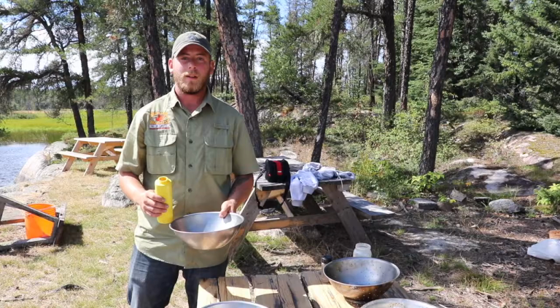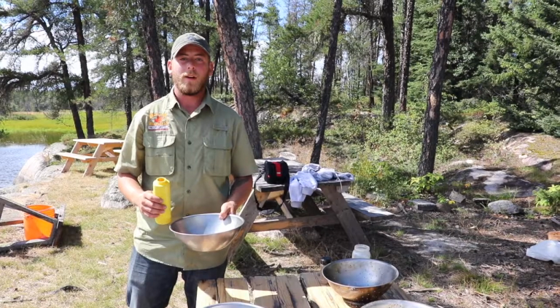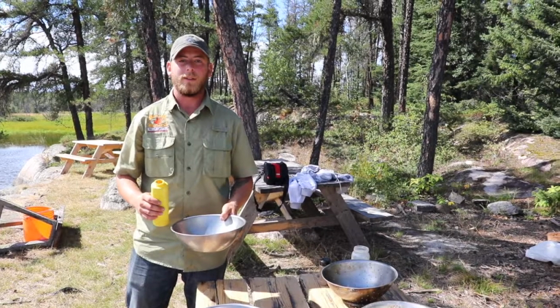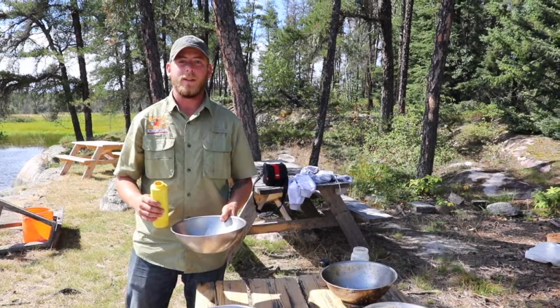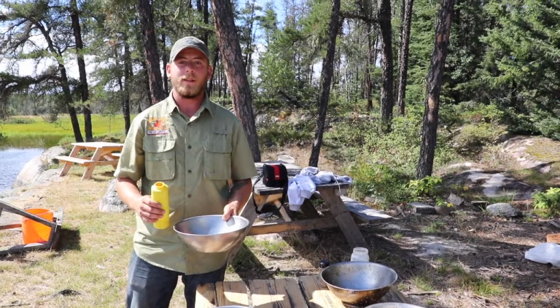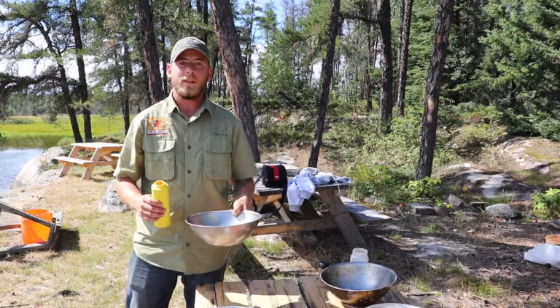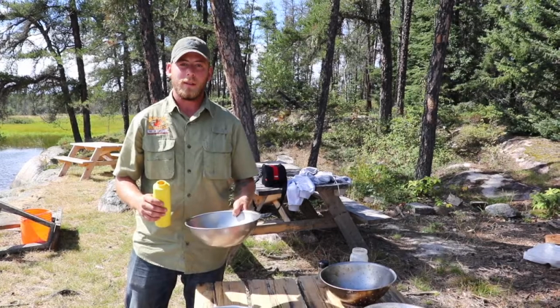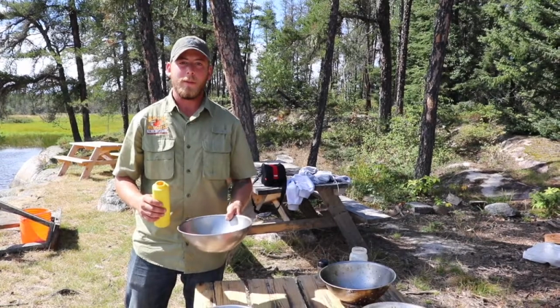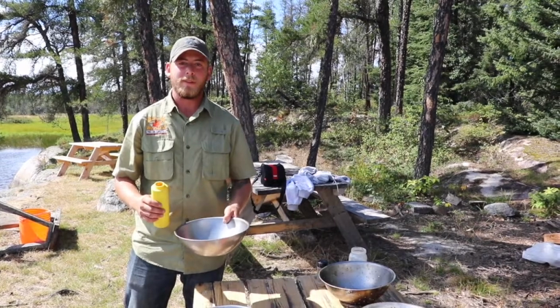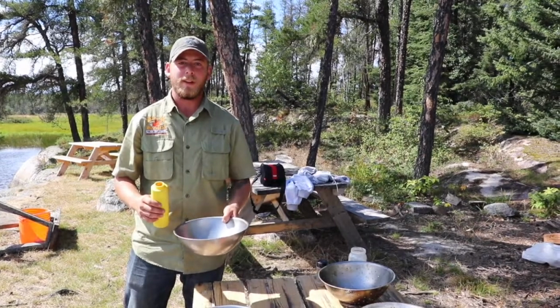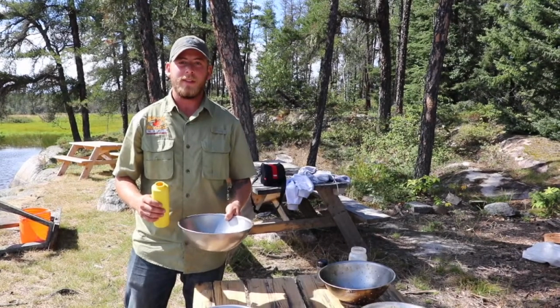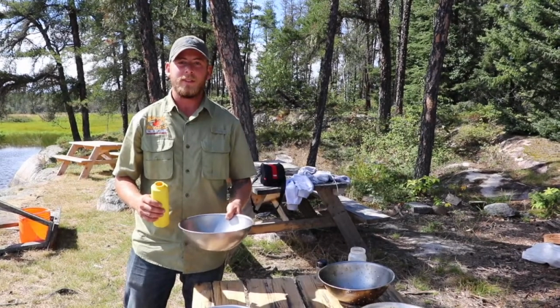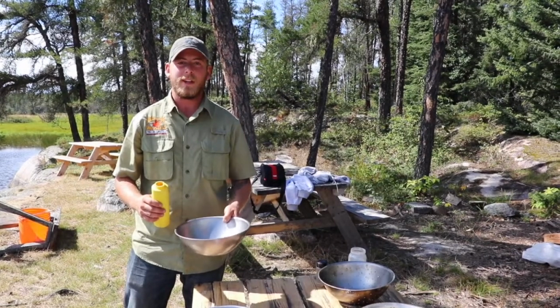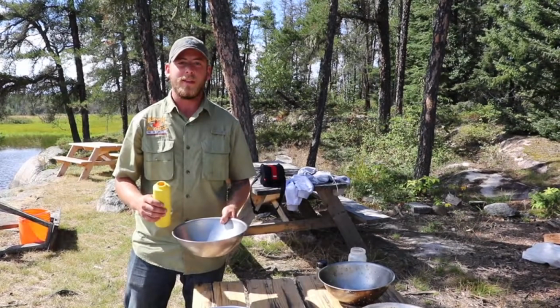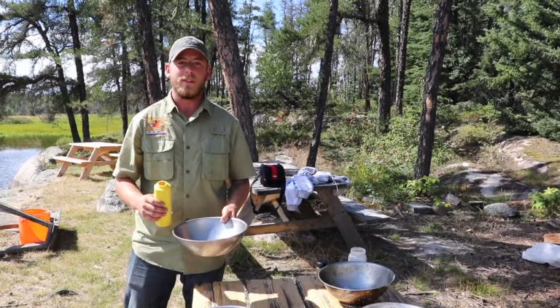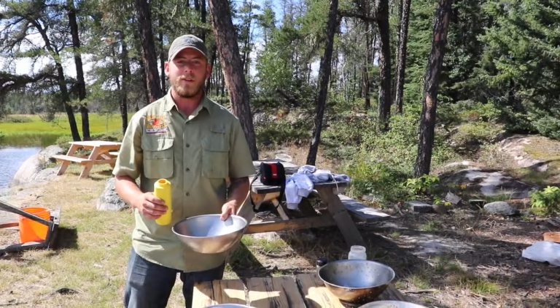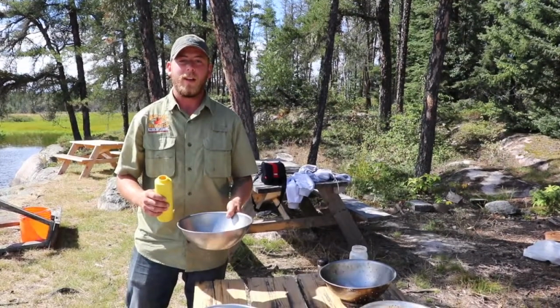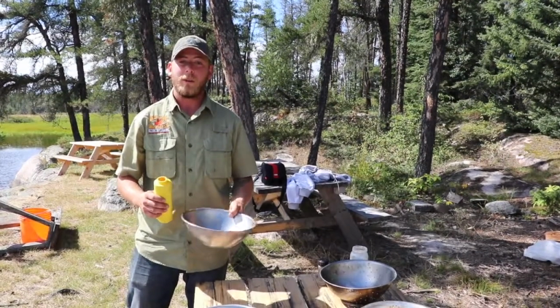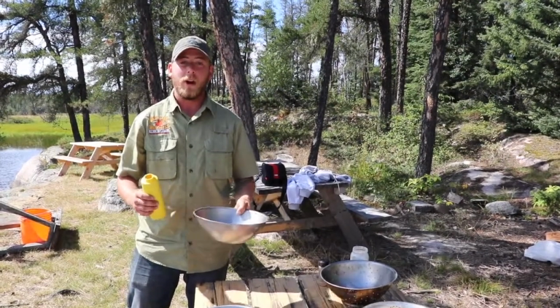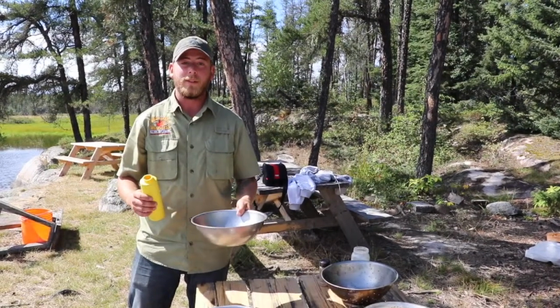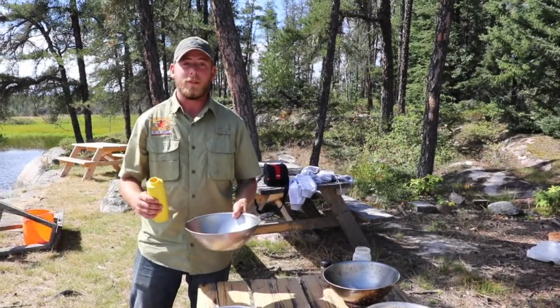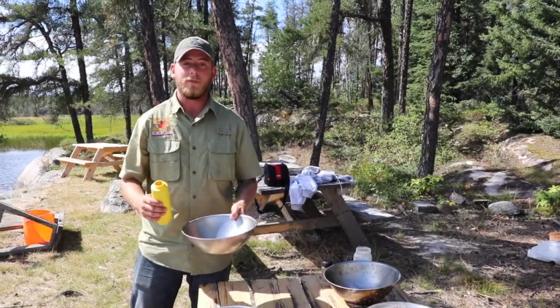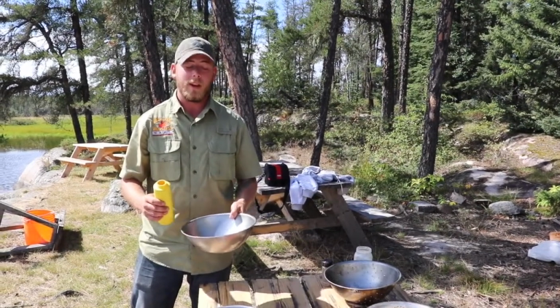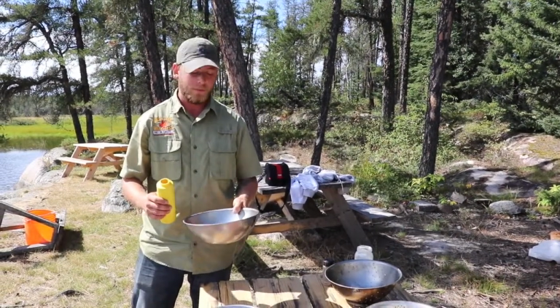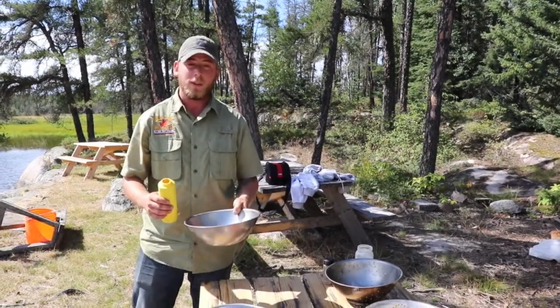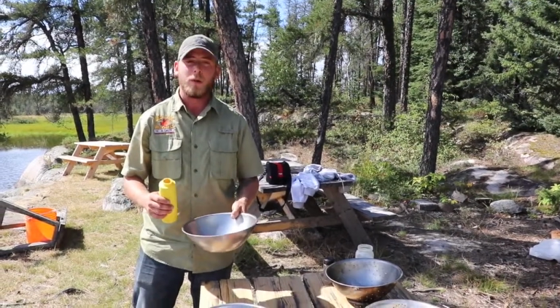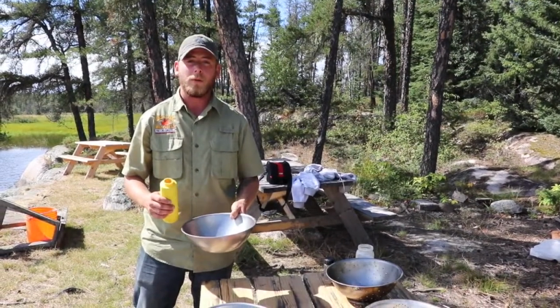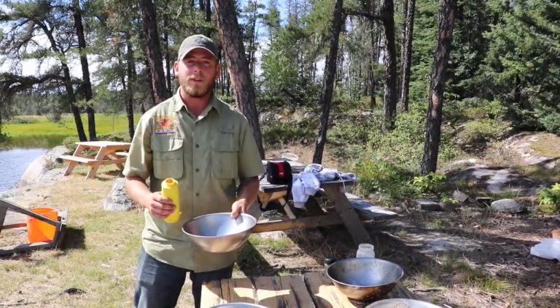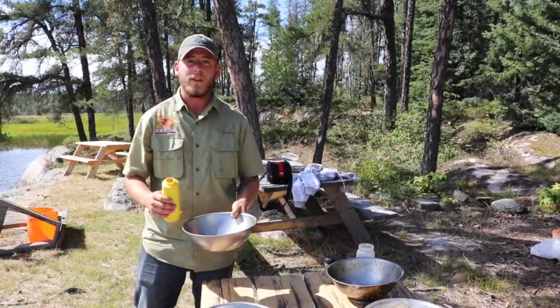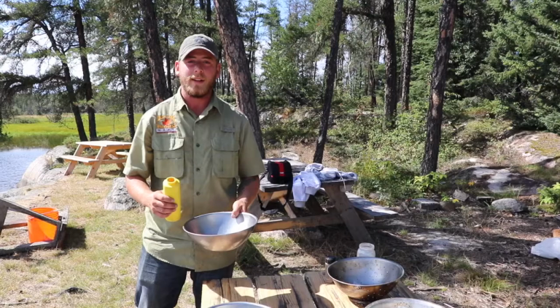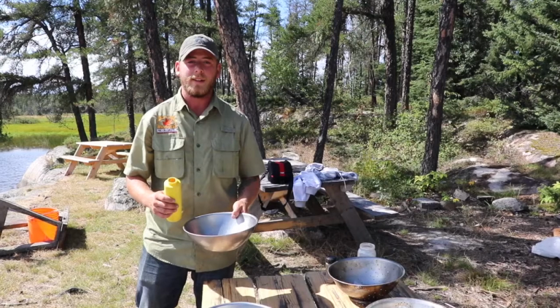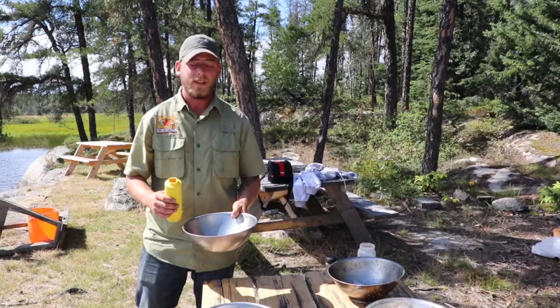All right, so now that lemon pepper is done, you guys can check out that video. We're going to hop on to Mustard Fry, another popular one here at Akins Lake.